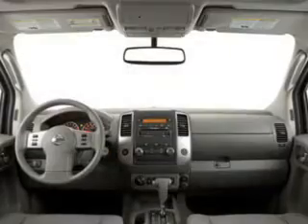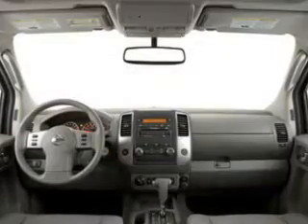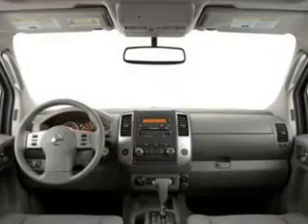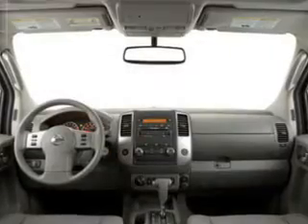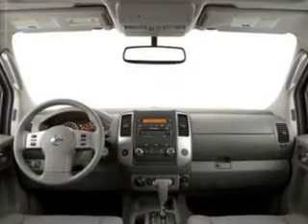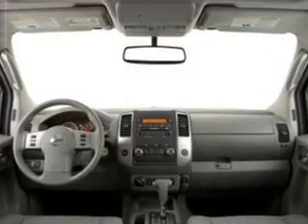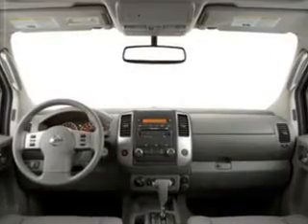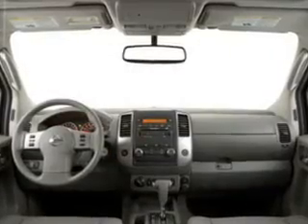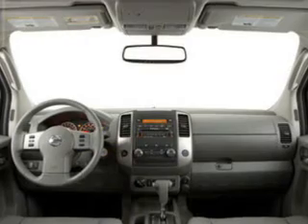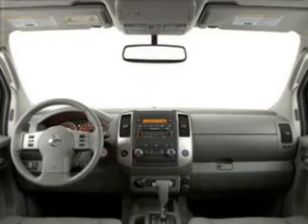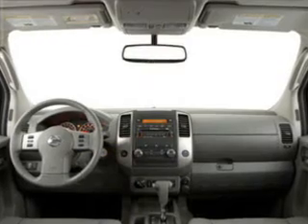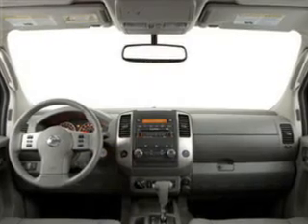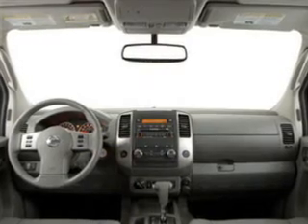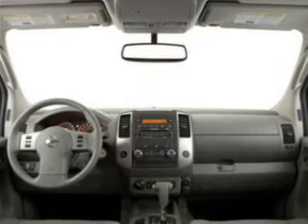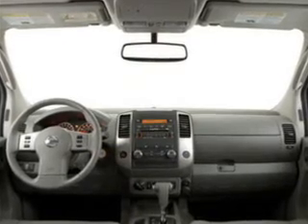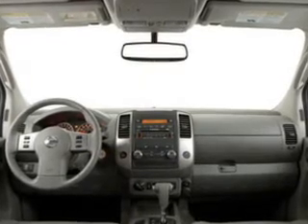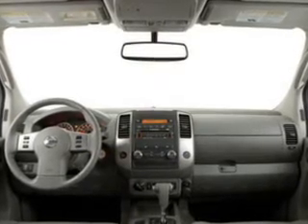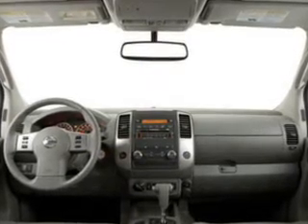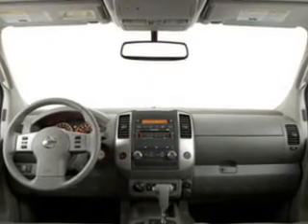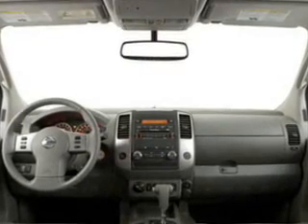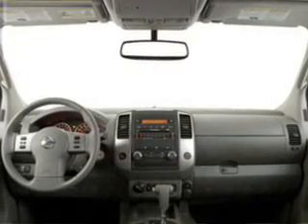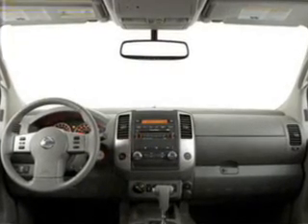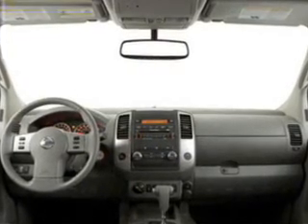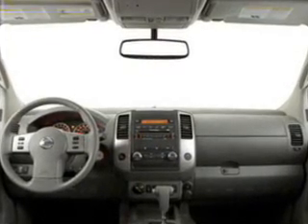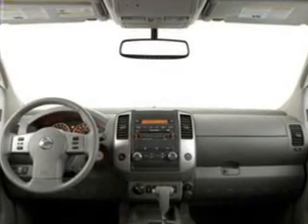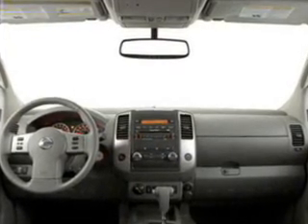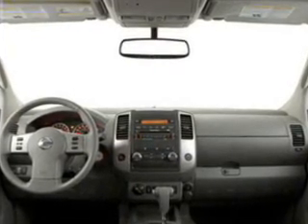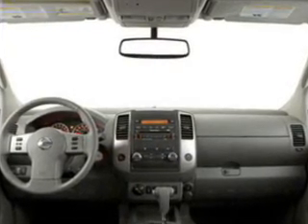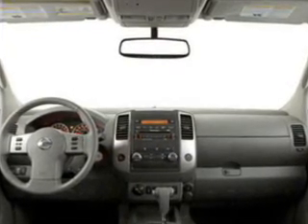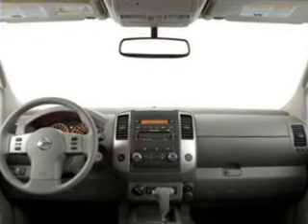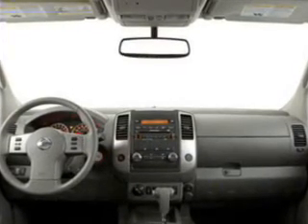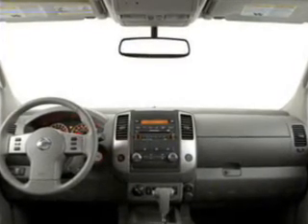Power steering. An adjustable tilt steering wheel. Air conditioning. Call today to schedule a test drive.